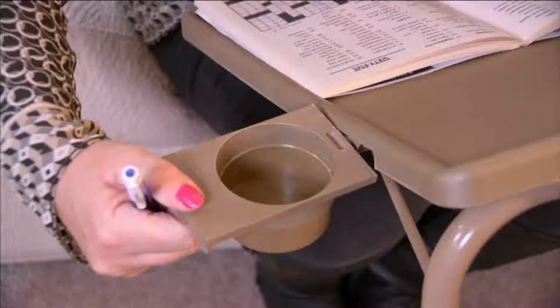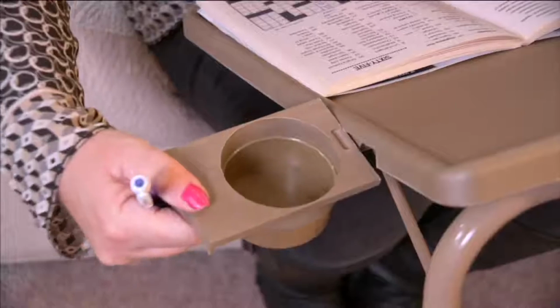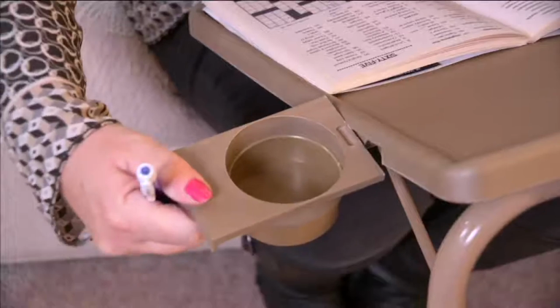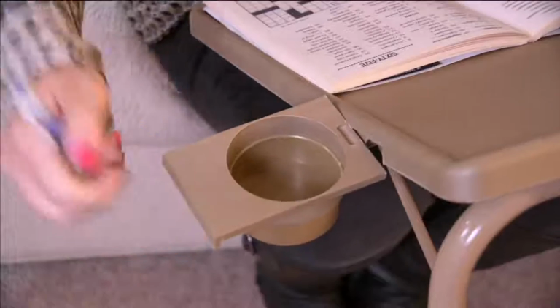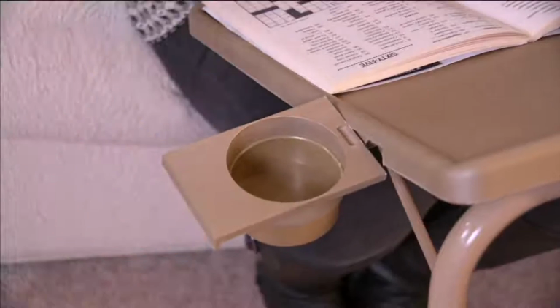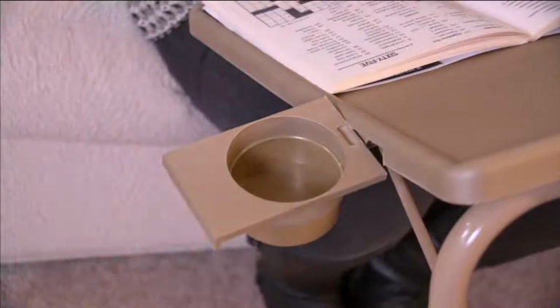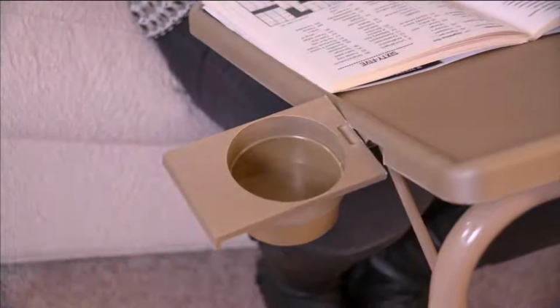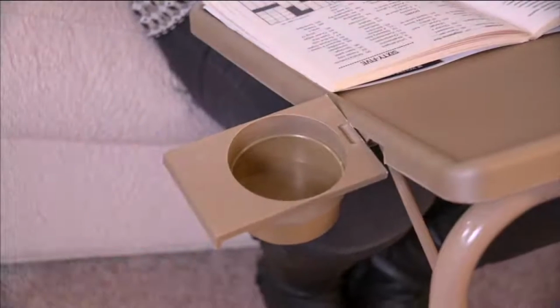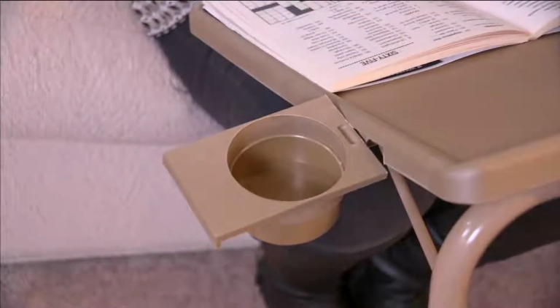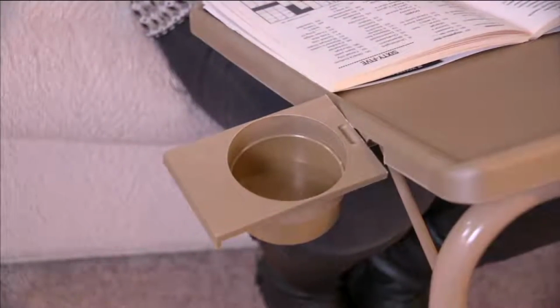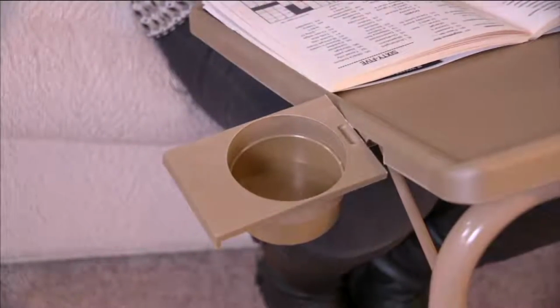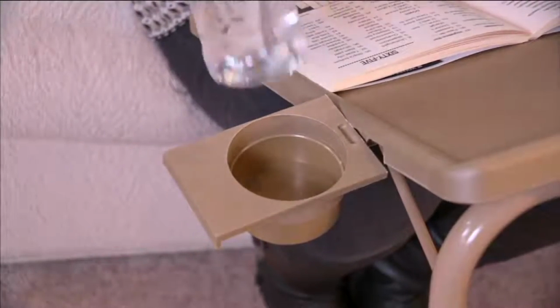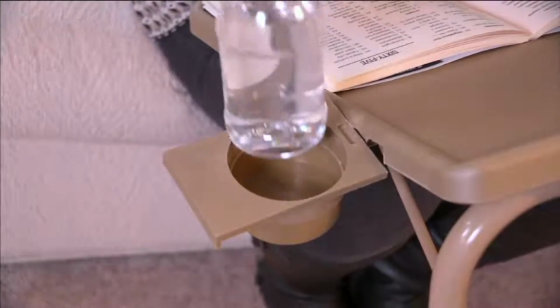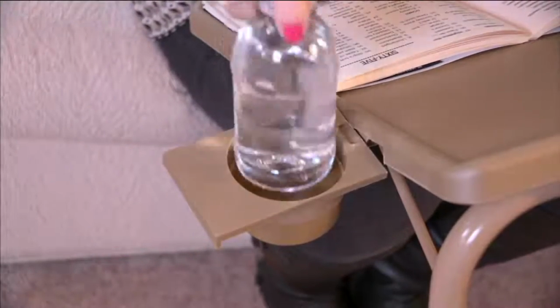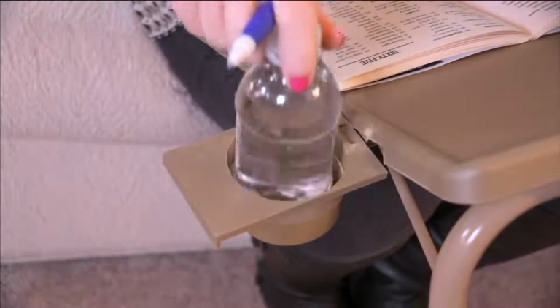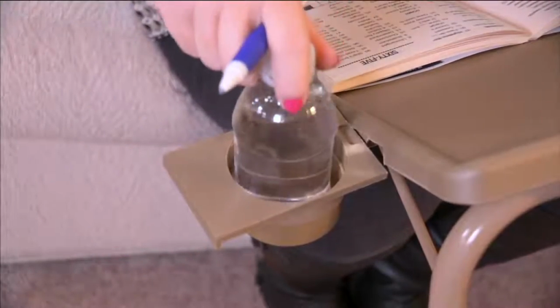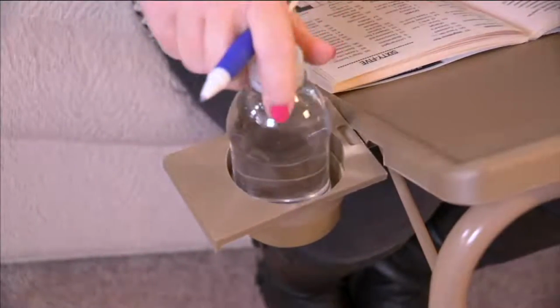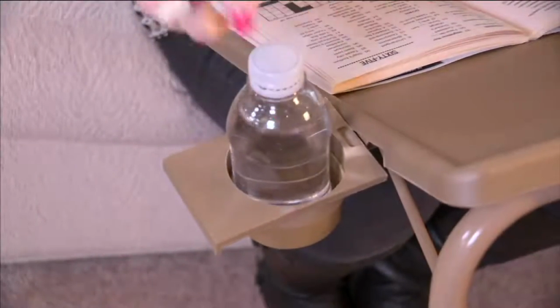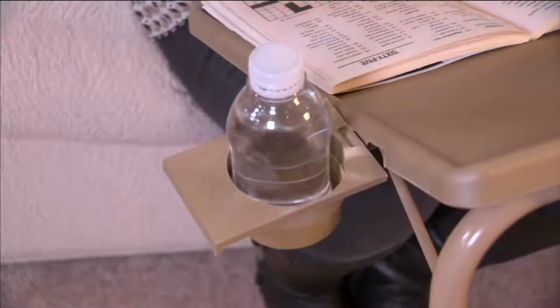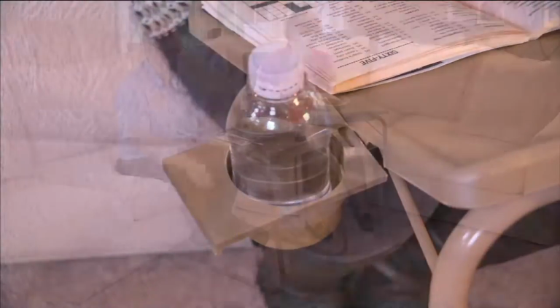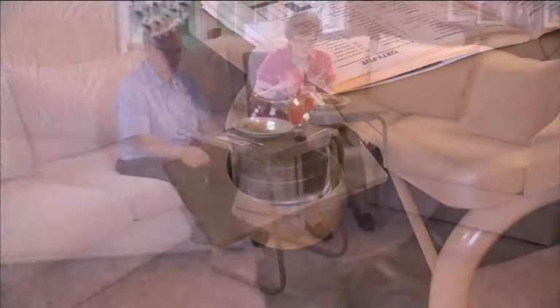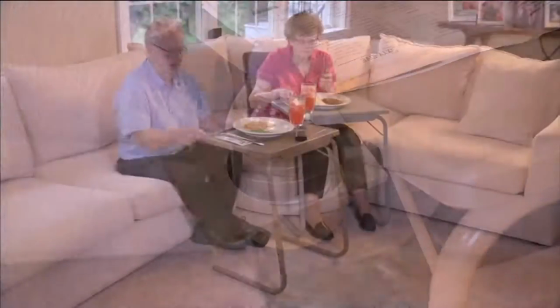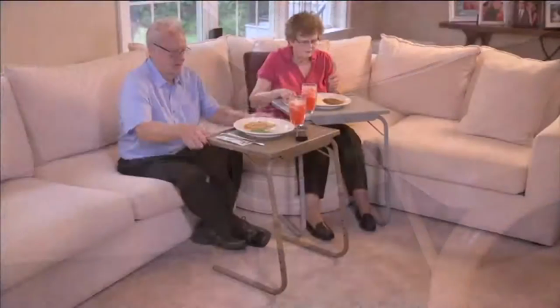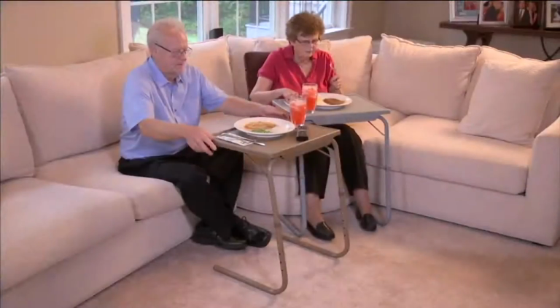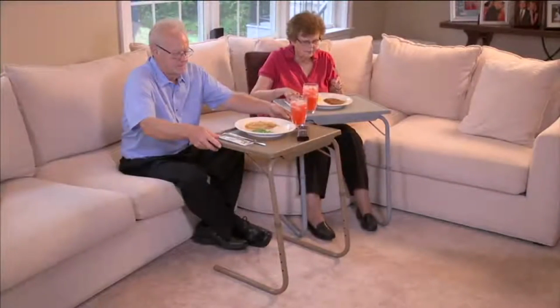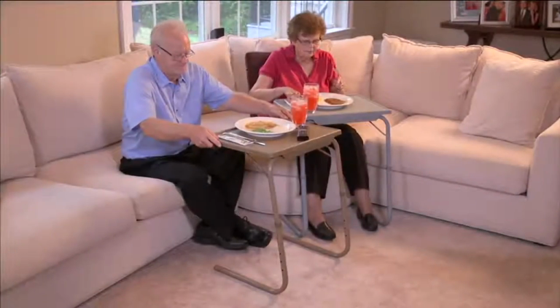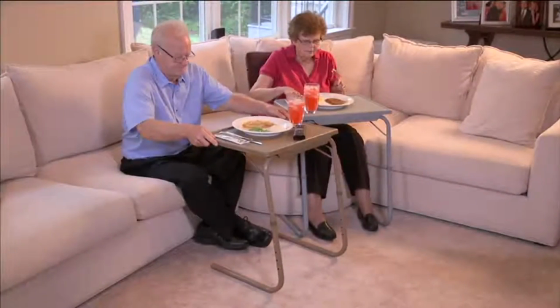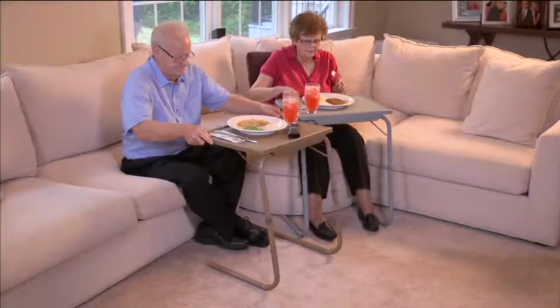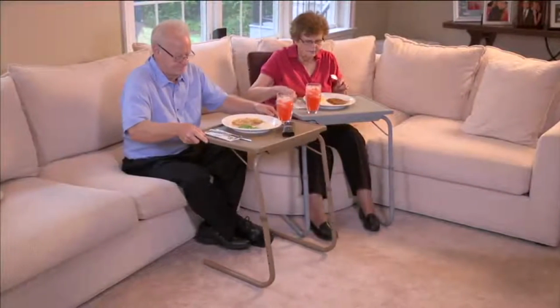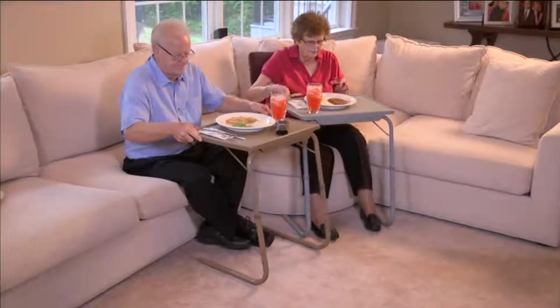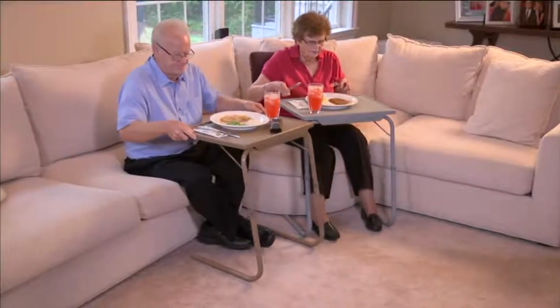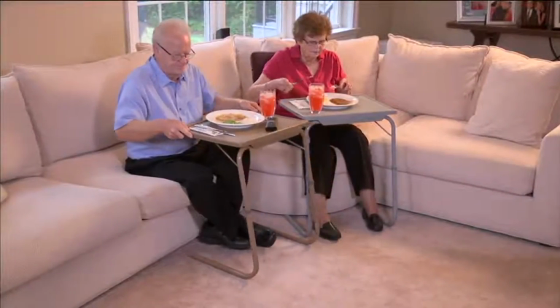I'm going to pick up the TableMate. Did you like that segue, Diana? You didn't know where I was going with that.